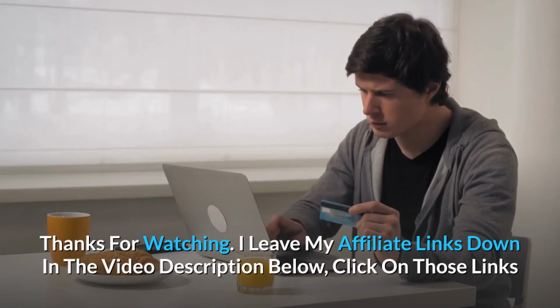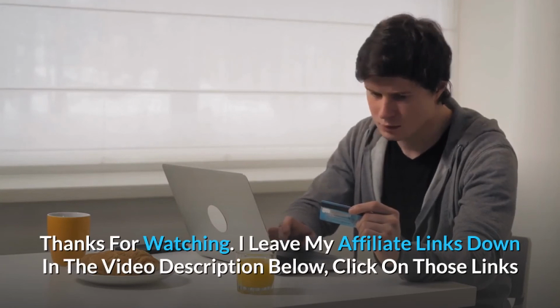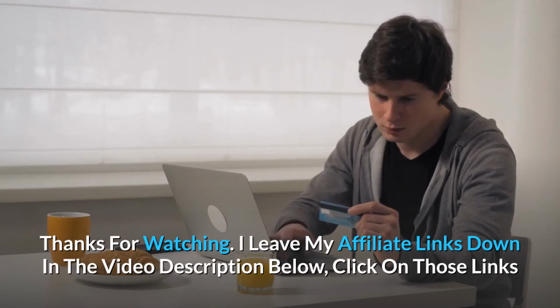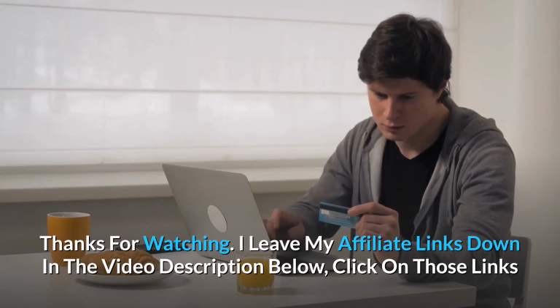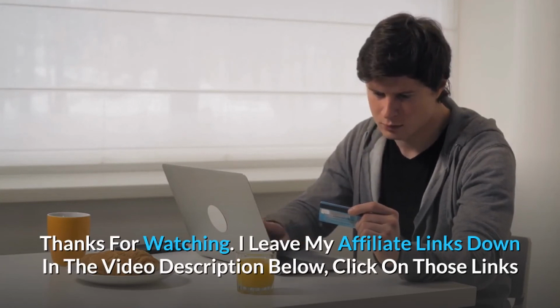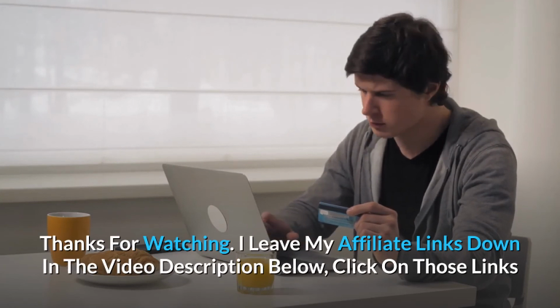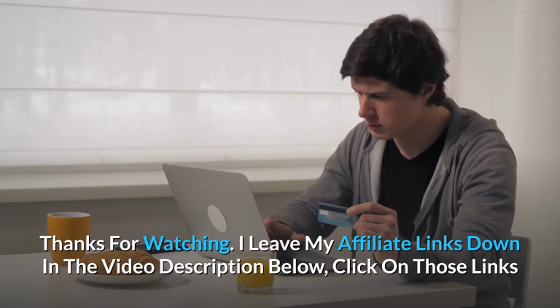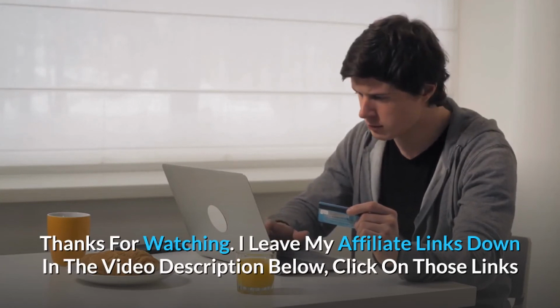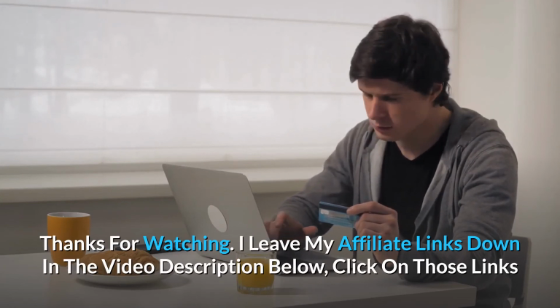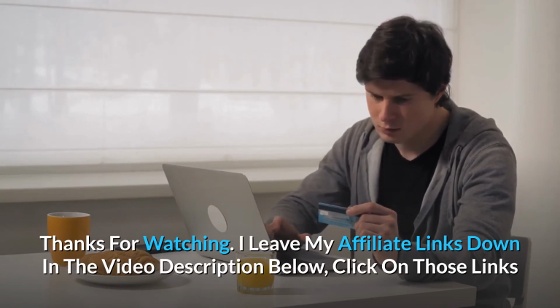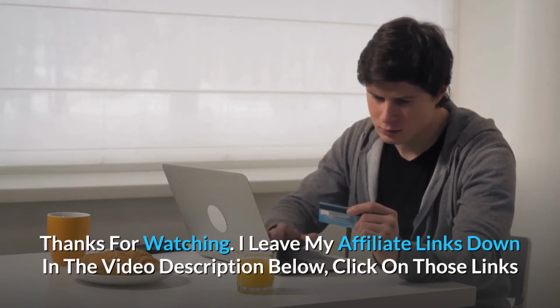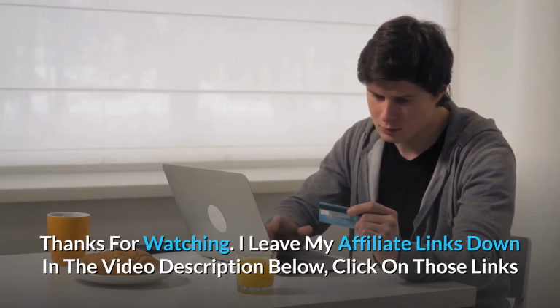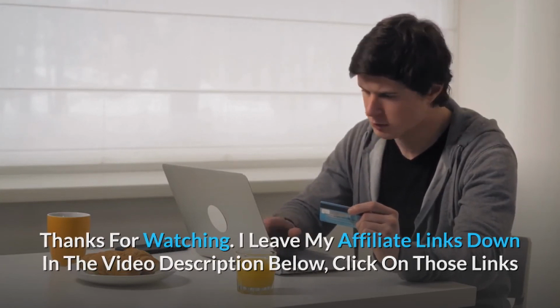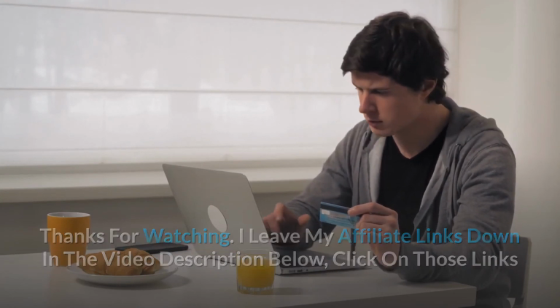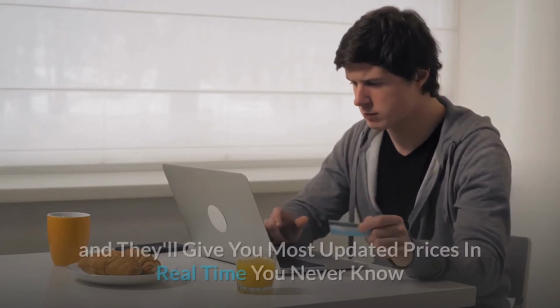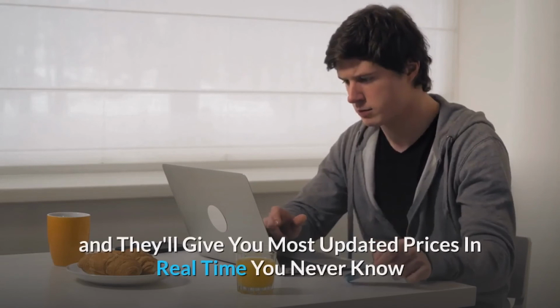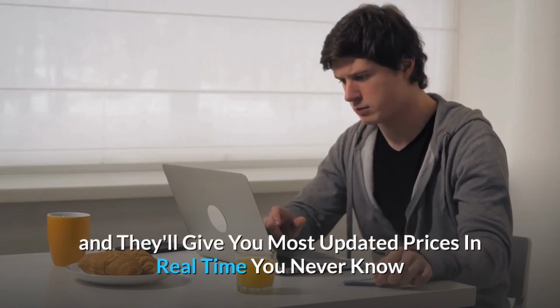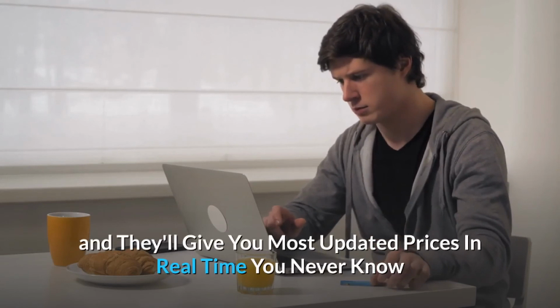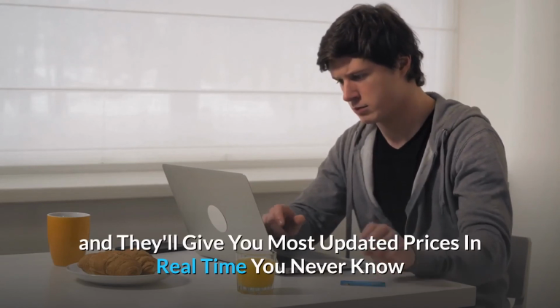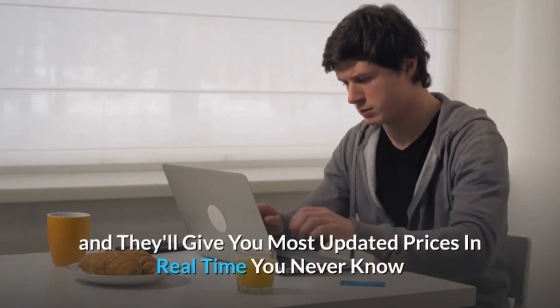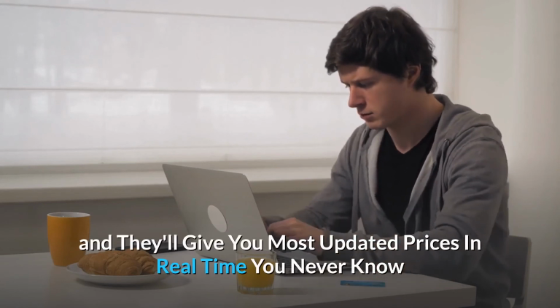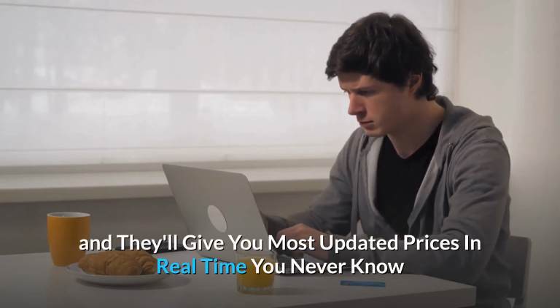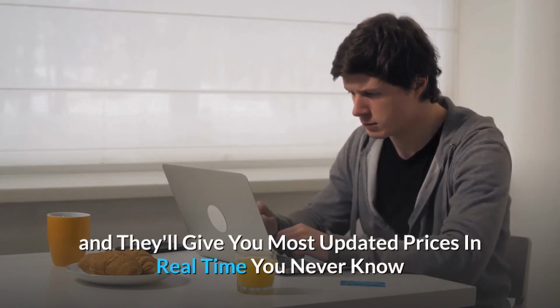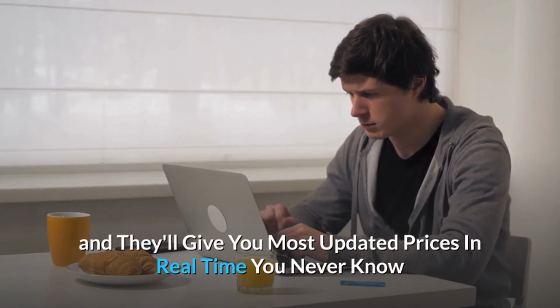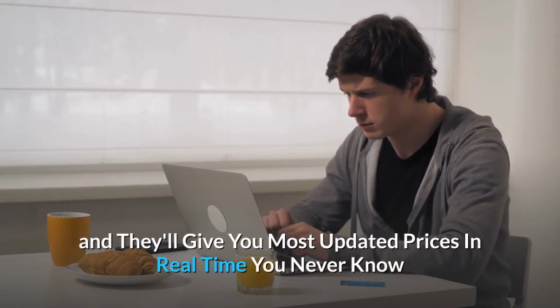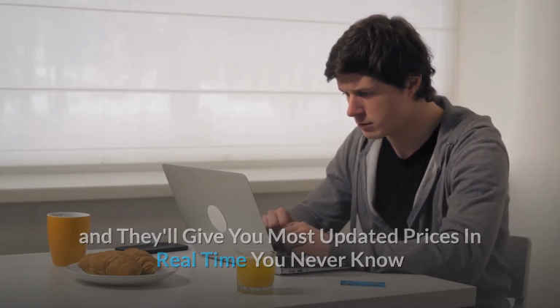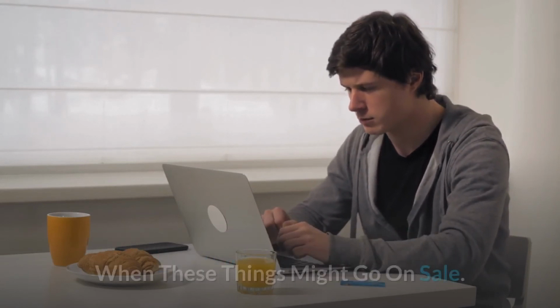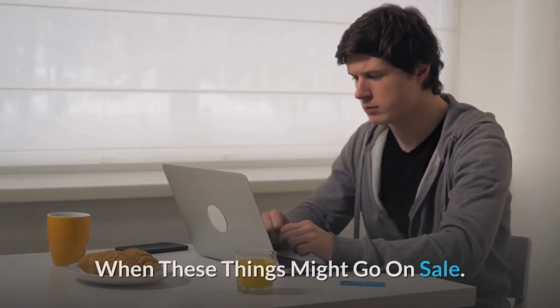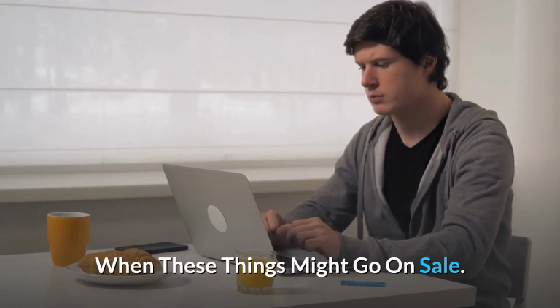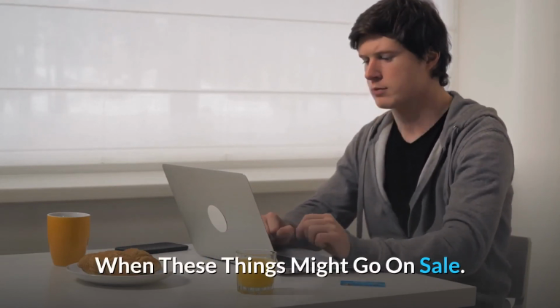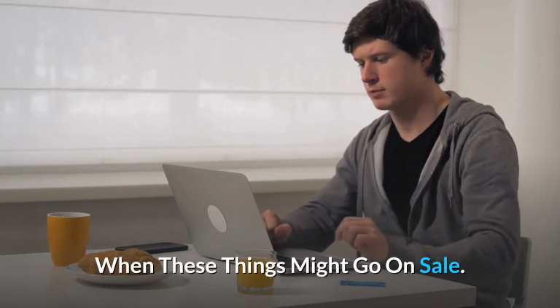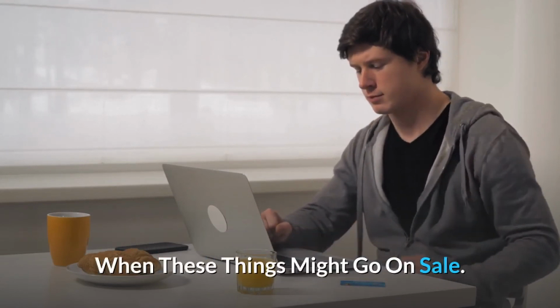Thanks for watching! I leave my affiliate links down in the video description below — click on those links and they'll give you the most updated prices in real time. You never know when these things might go on sale.